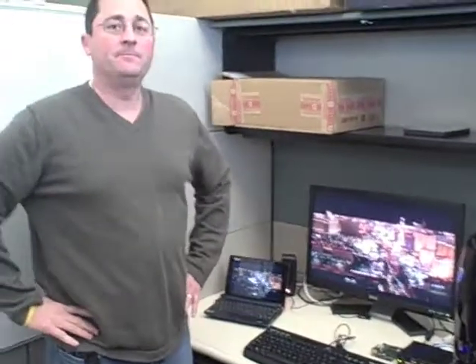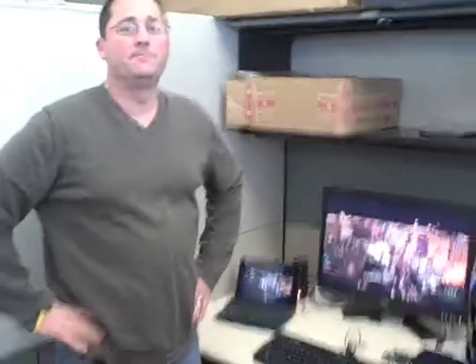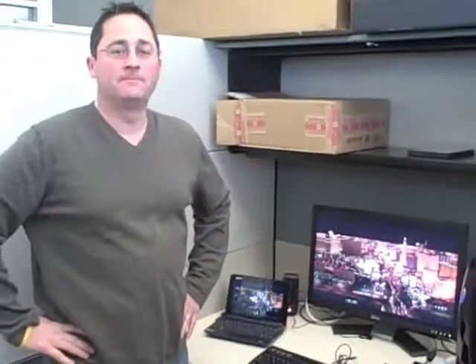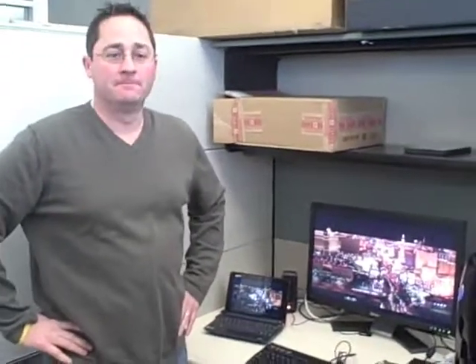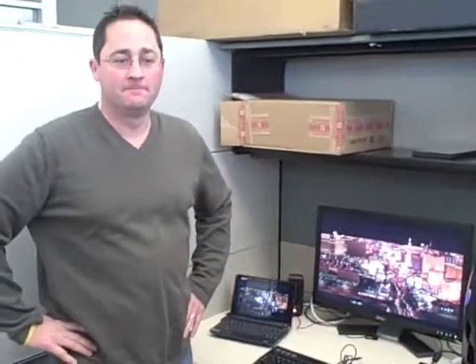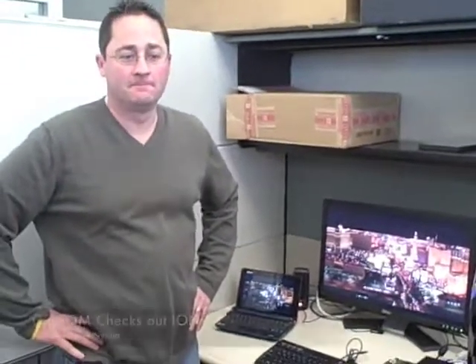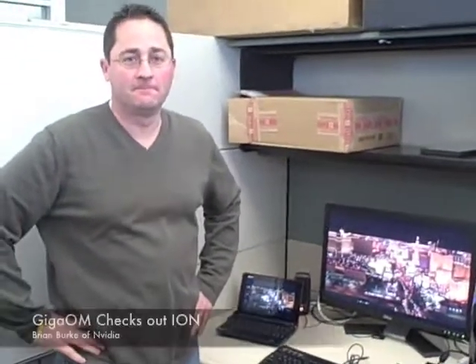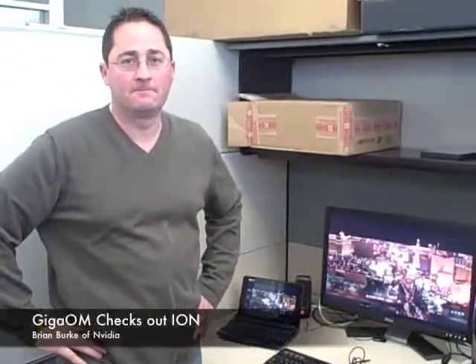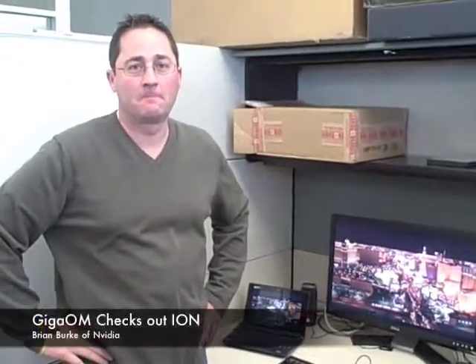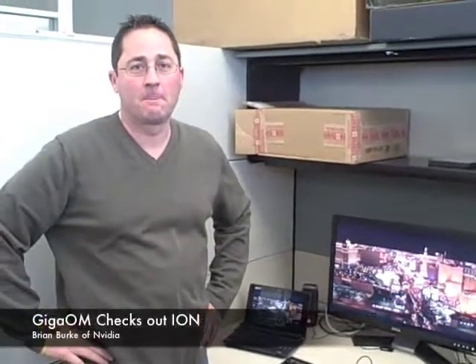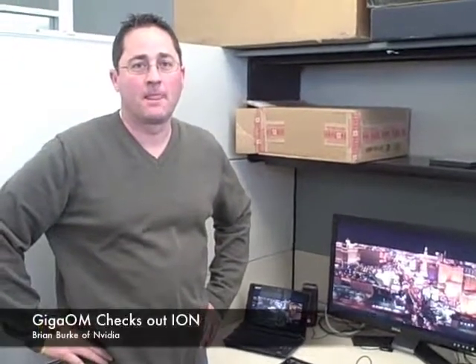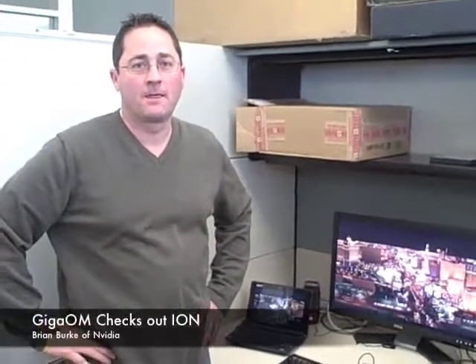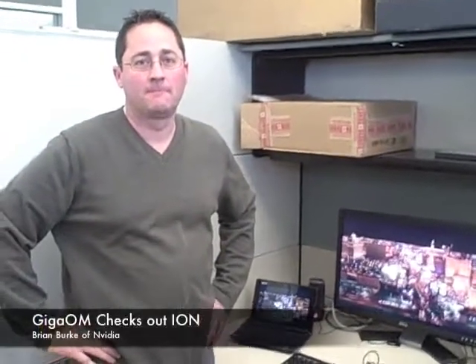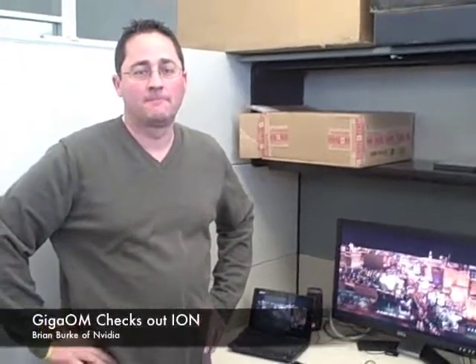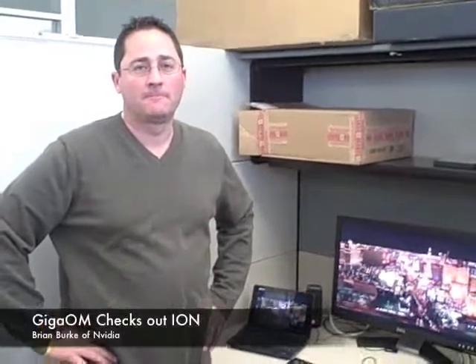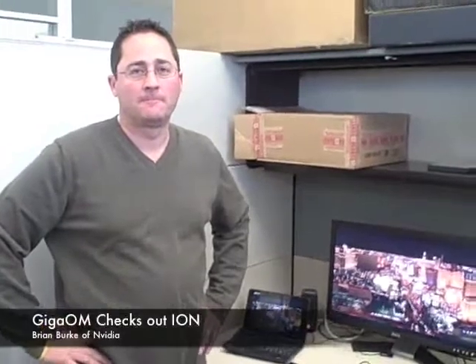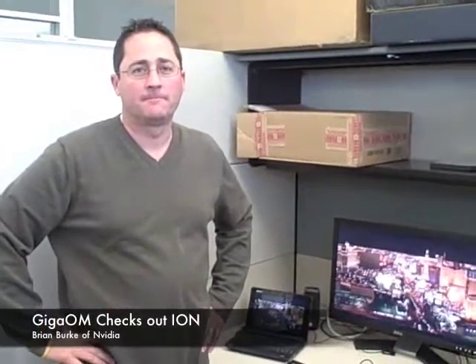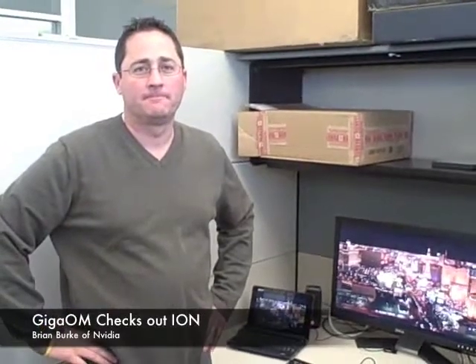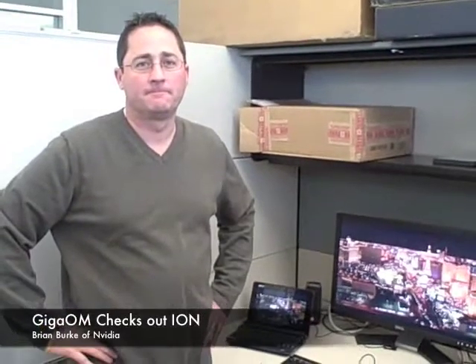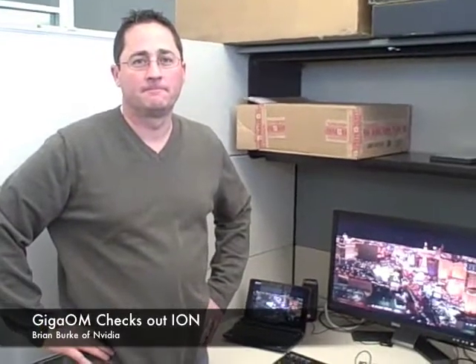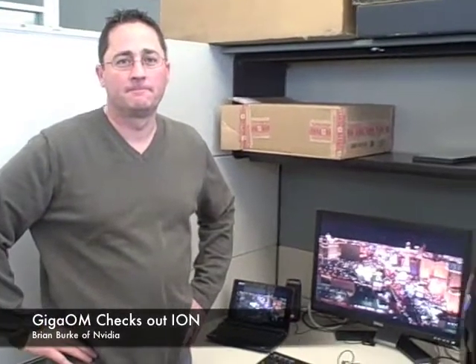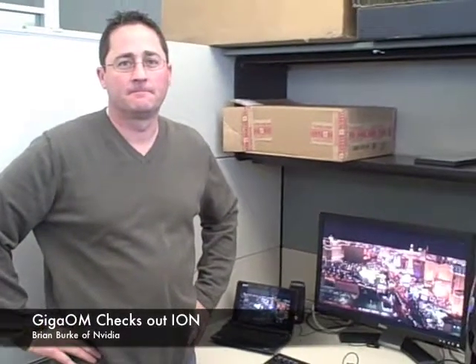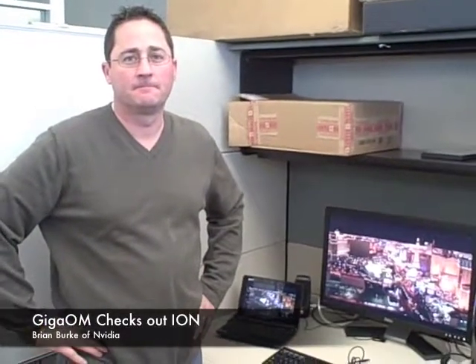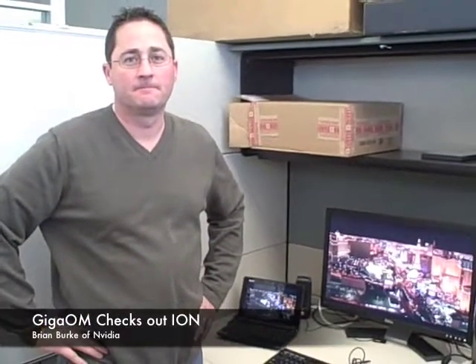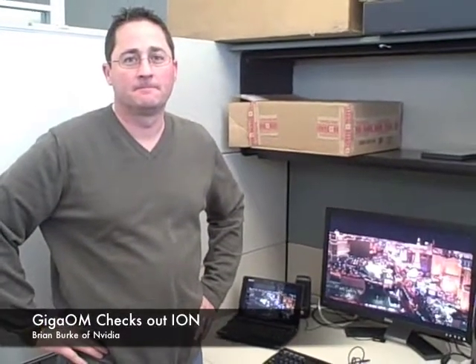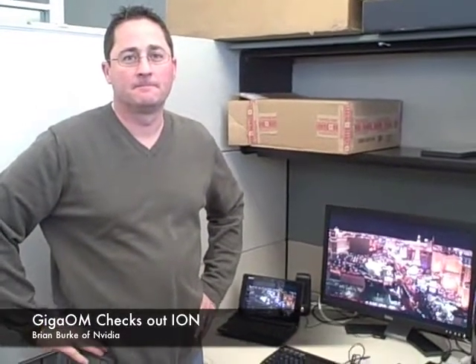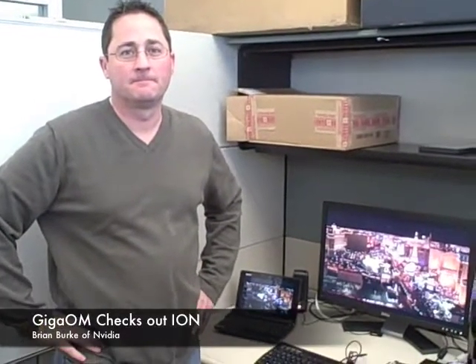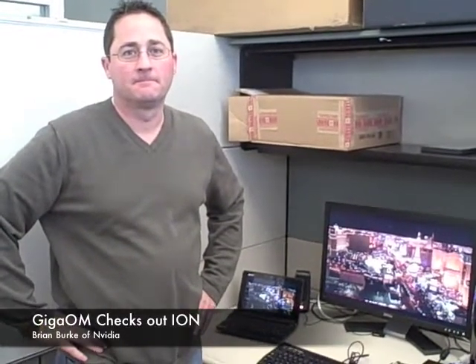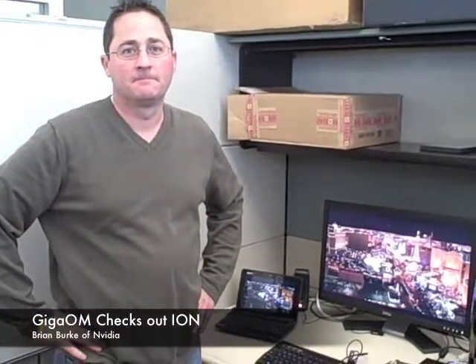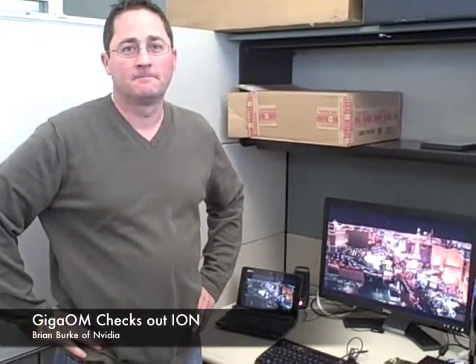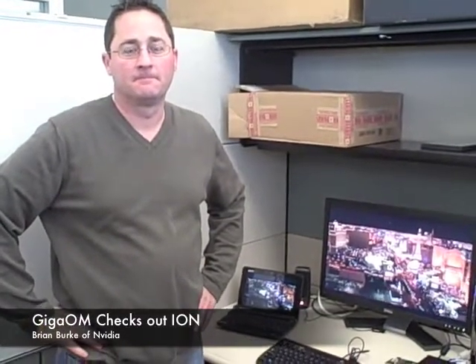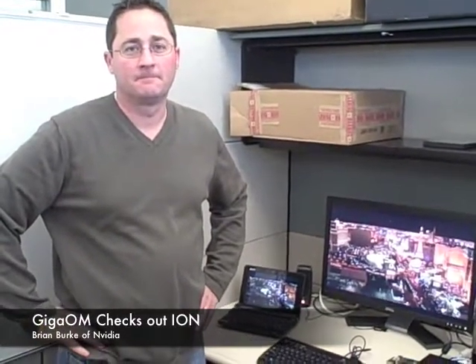Hi, this is Stacy Higginbotham with GigaOm, and I'm here with Brian Burke at NVIDIA, and we're going to talk about the ION platform.